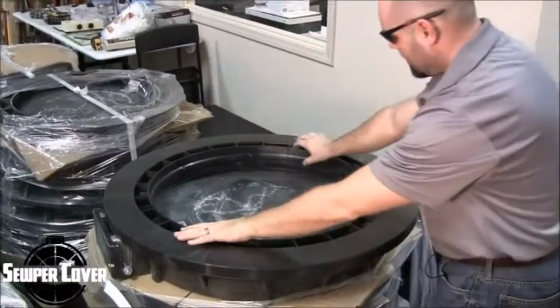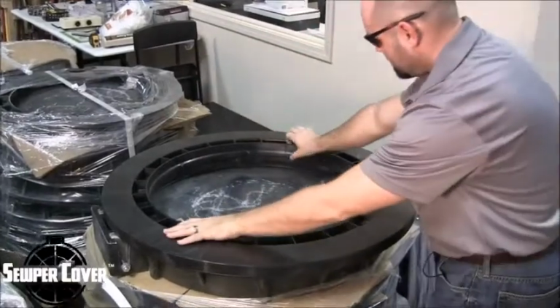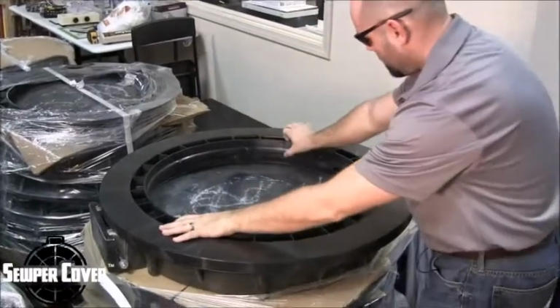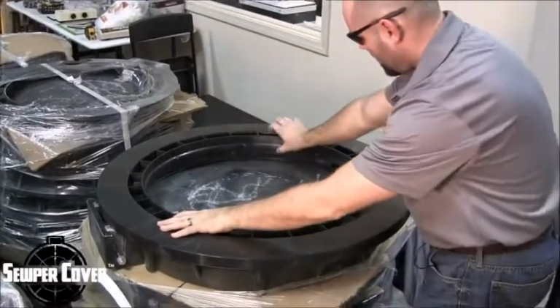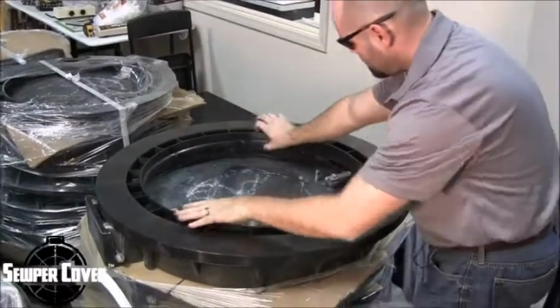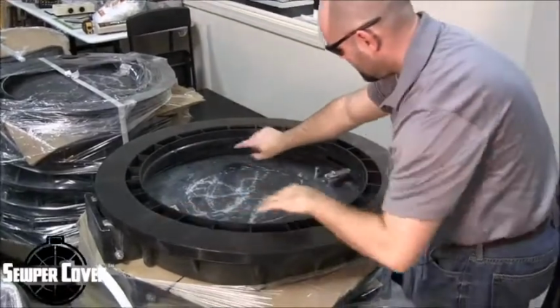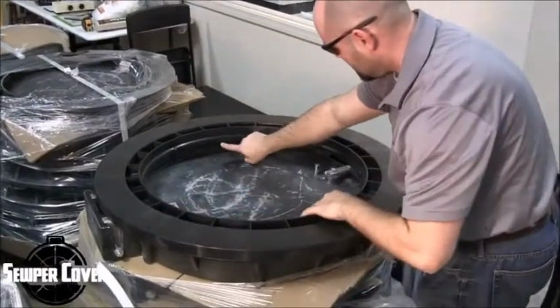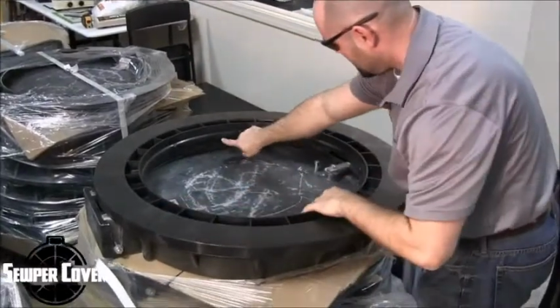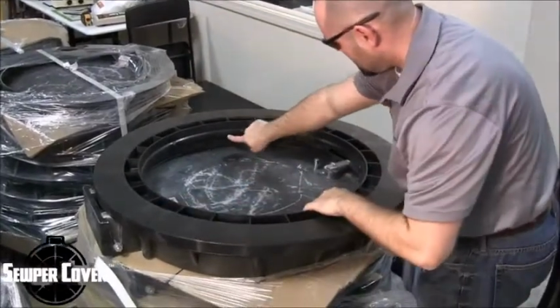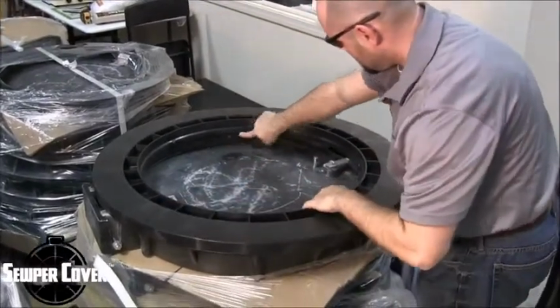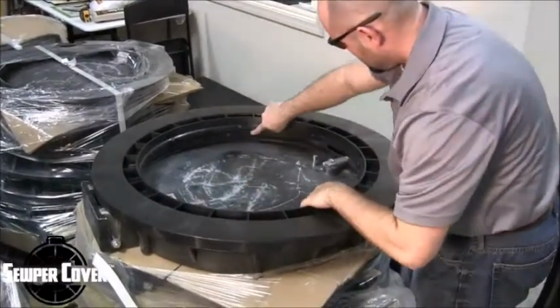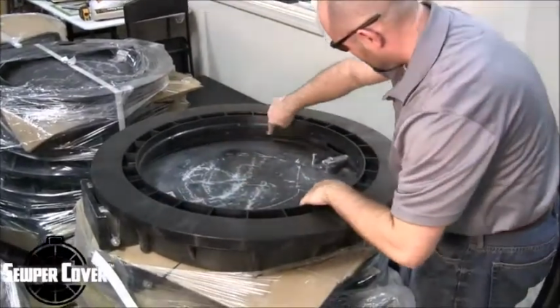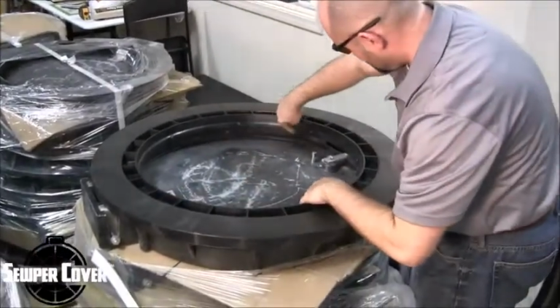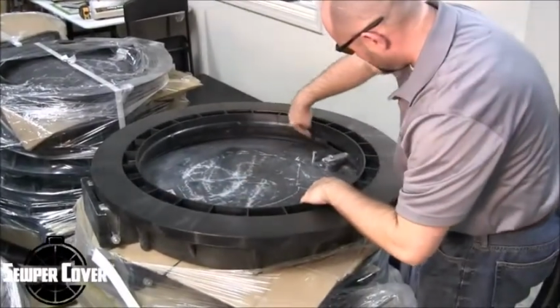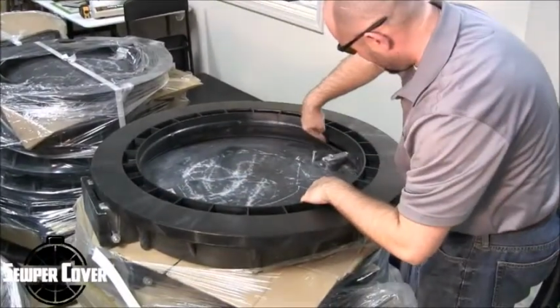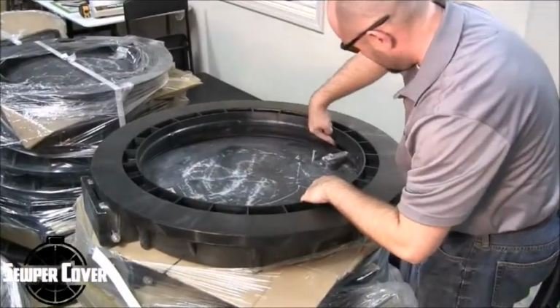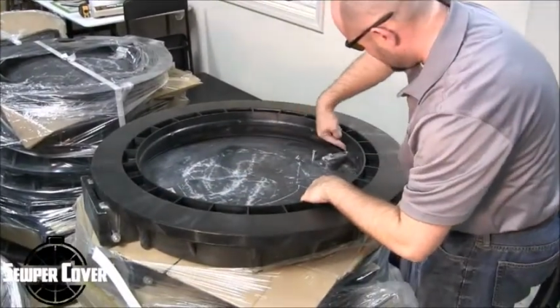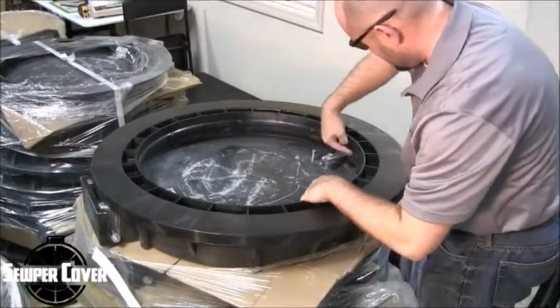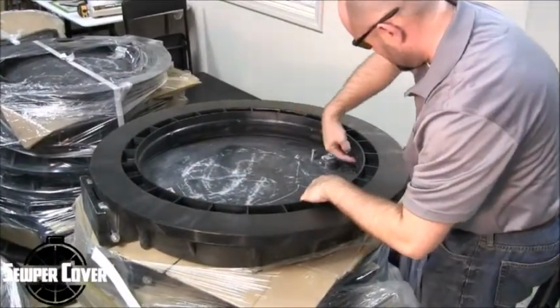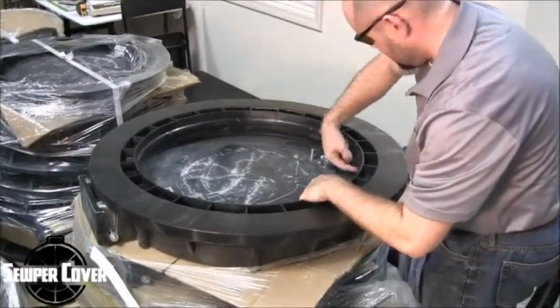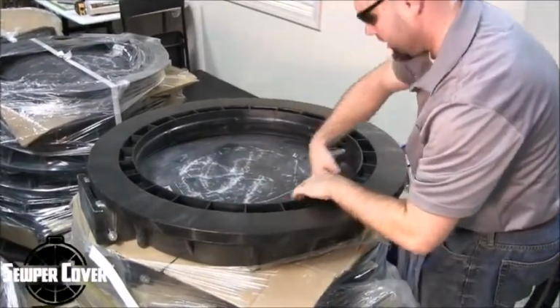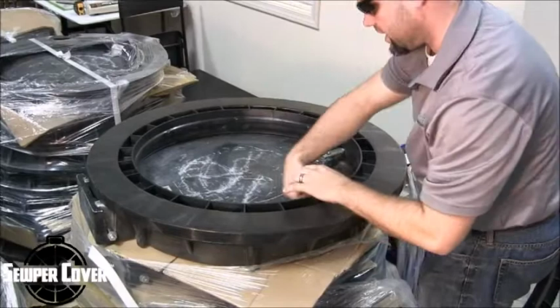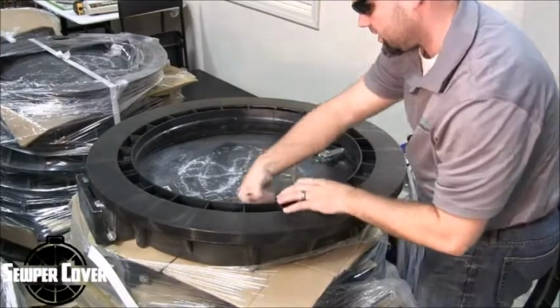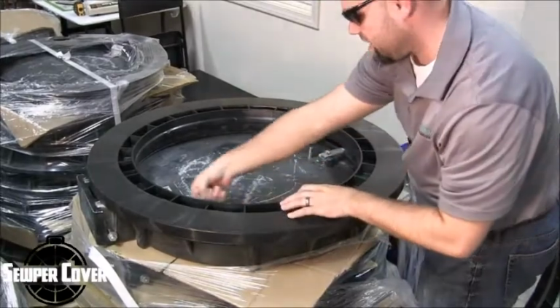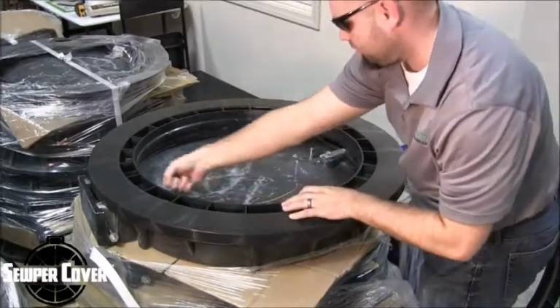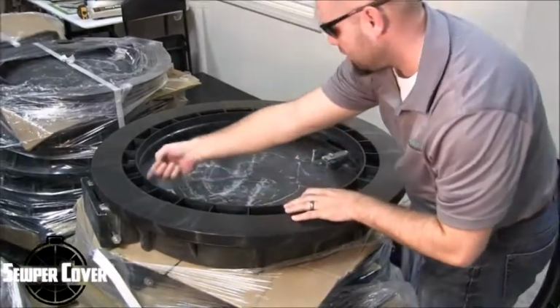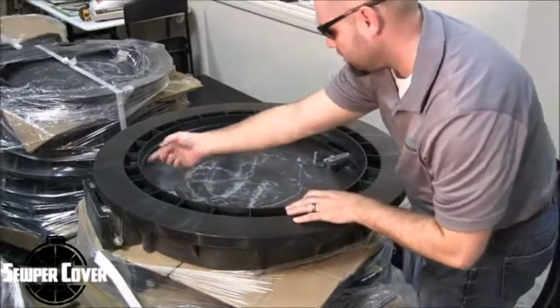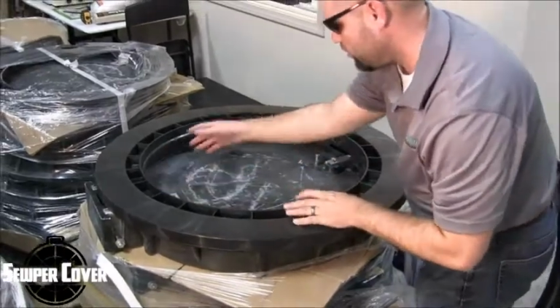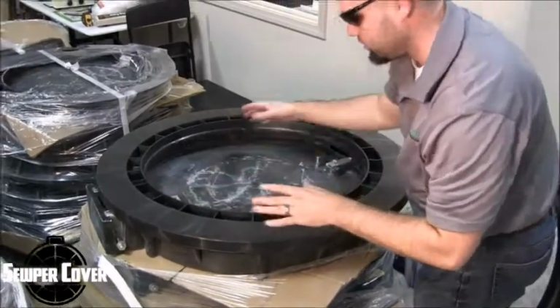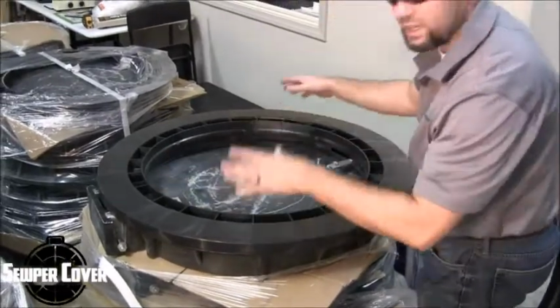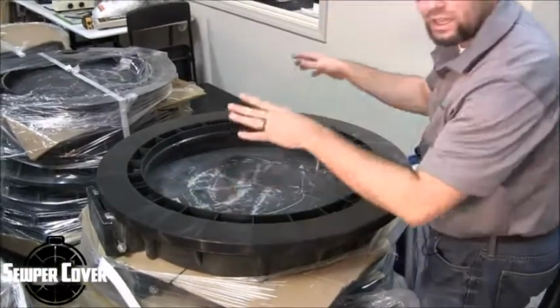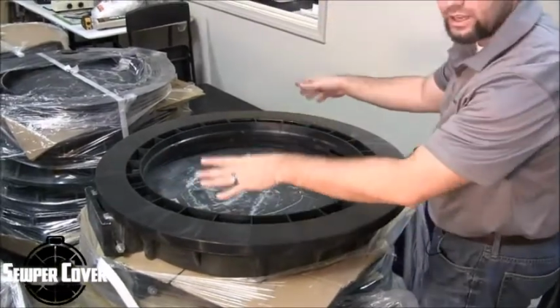As you can see, it's so tight that it kind of snaps together almost like a Lego.